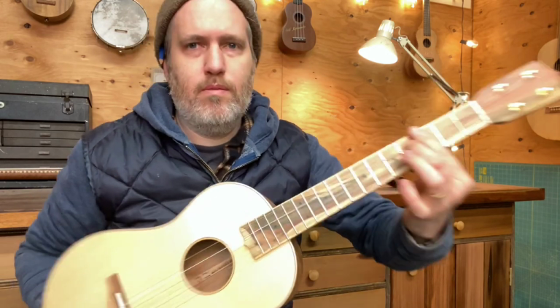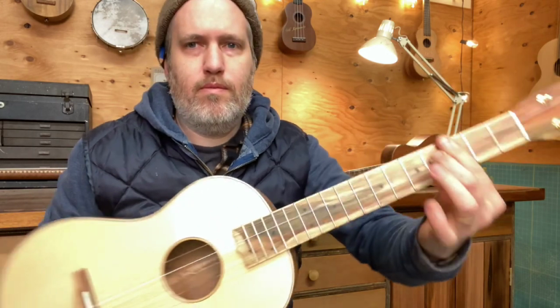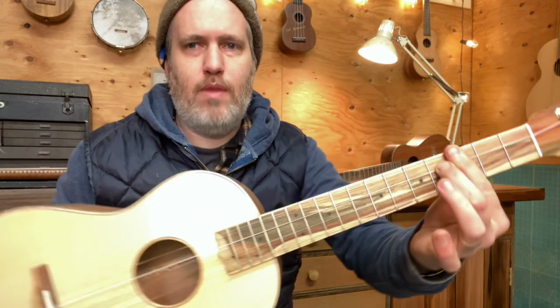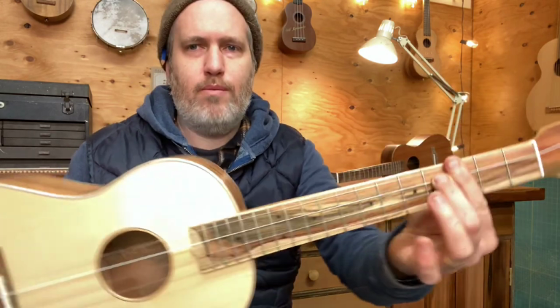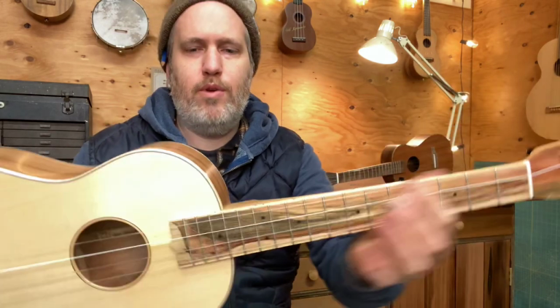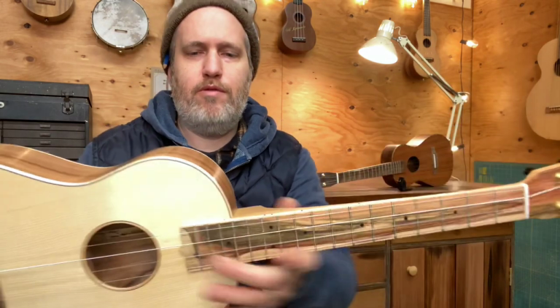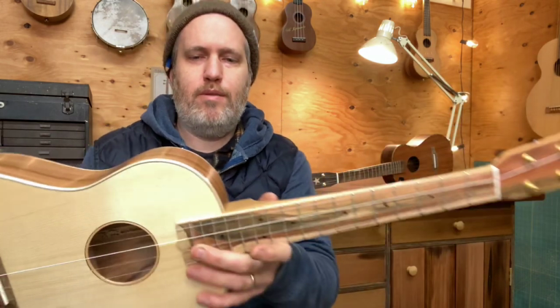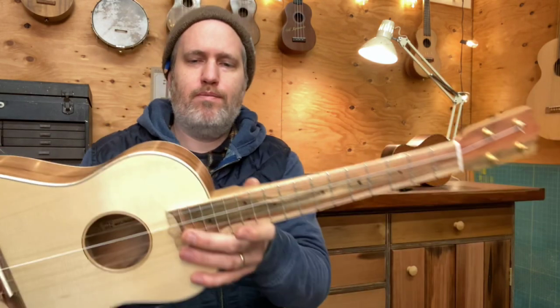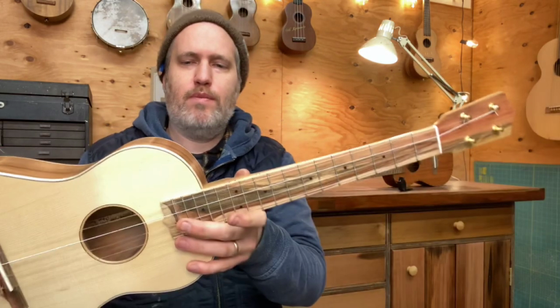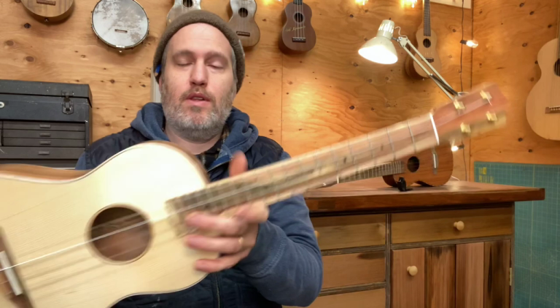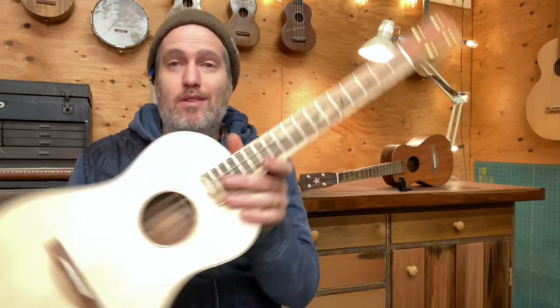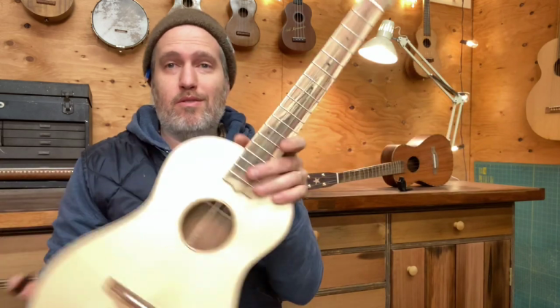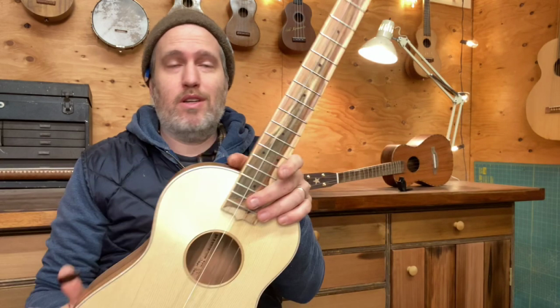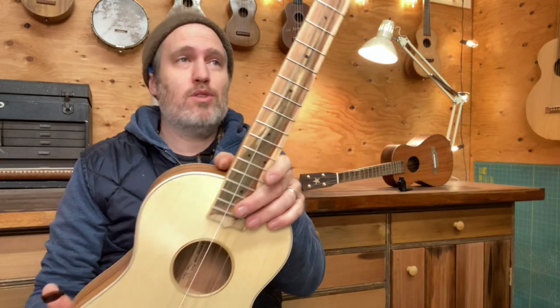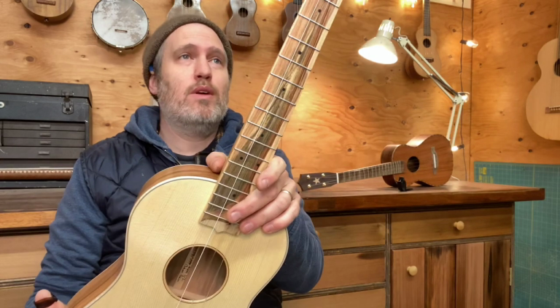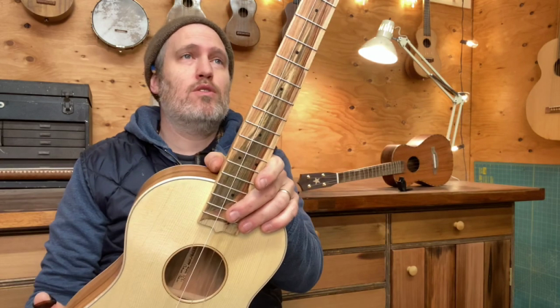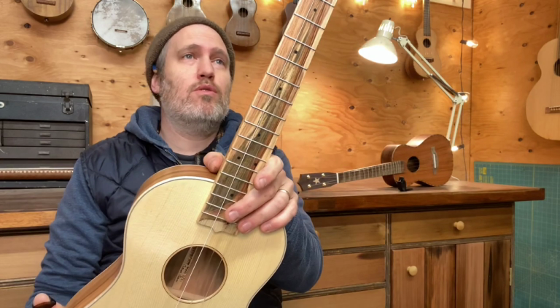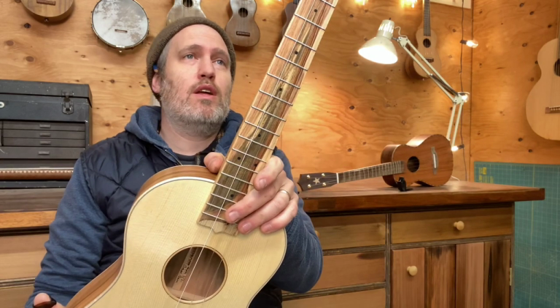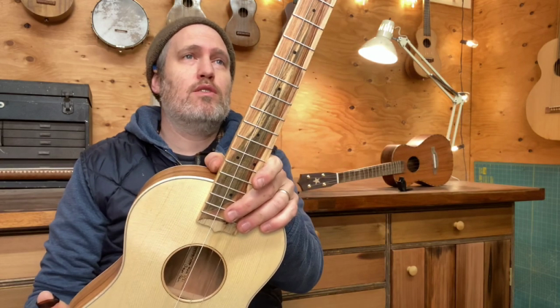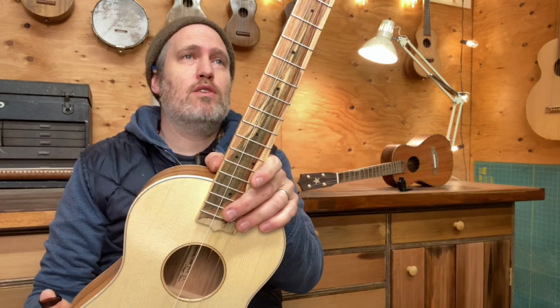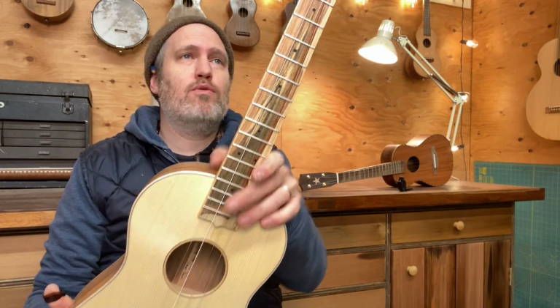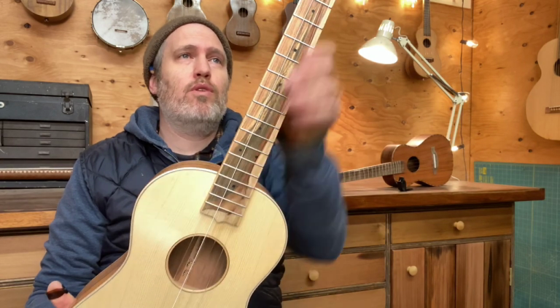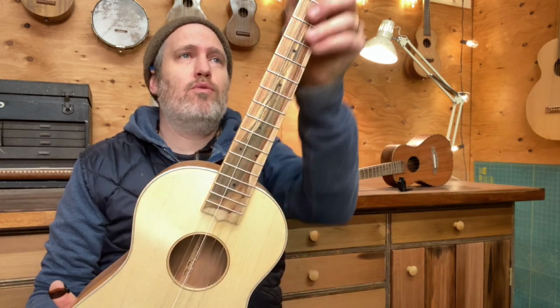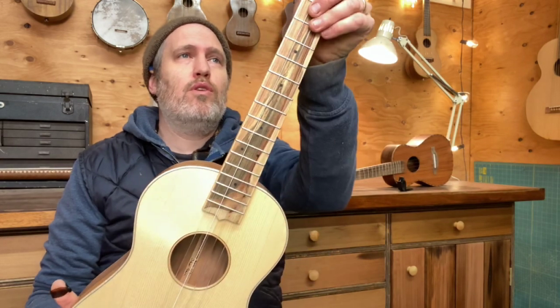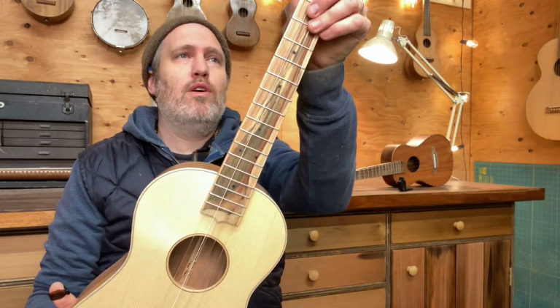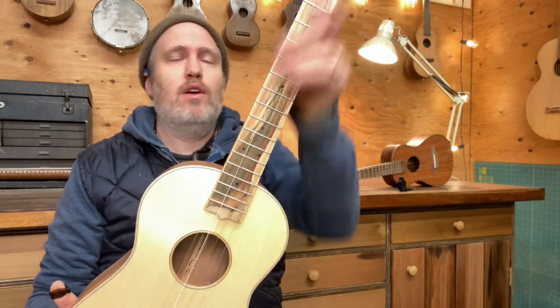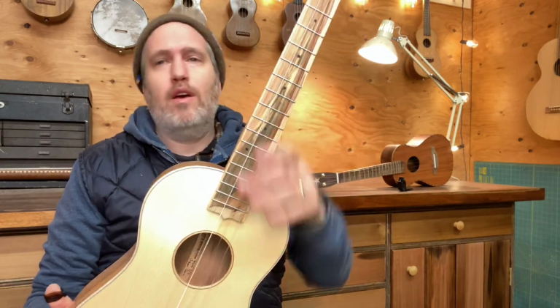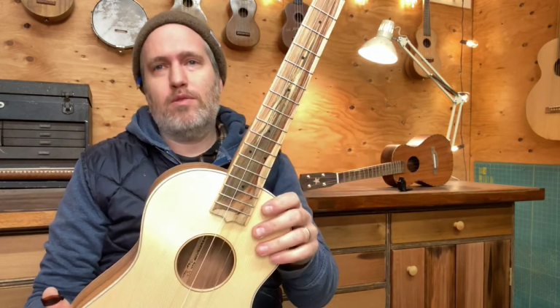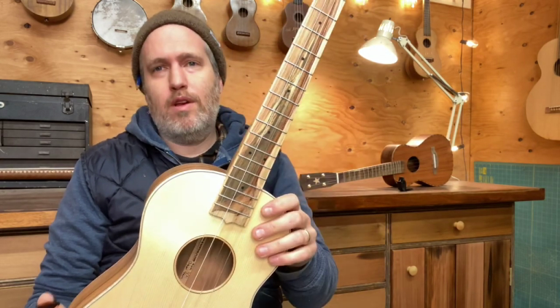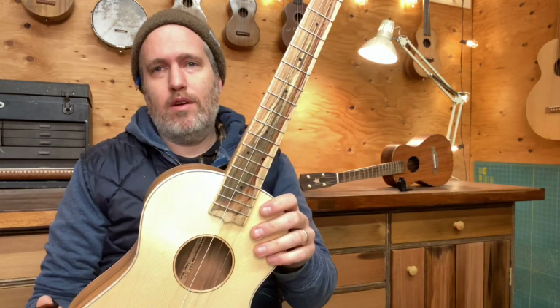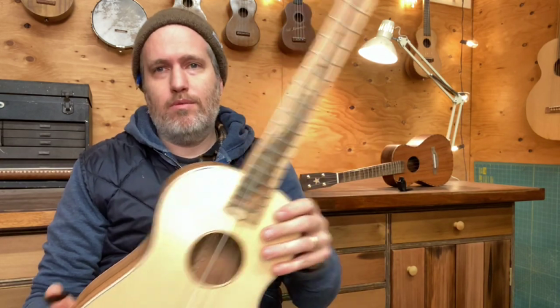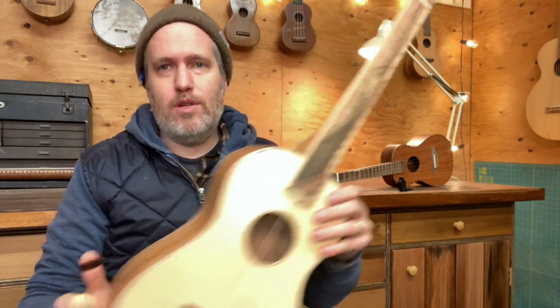Yeah, really fun — it's a fun instrument. So that is 644 and it's ready to go. Cheers!